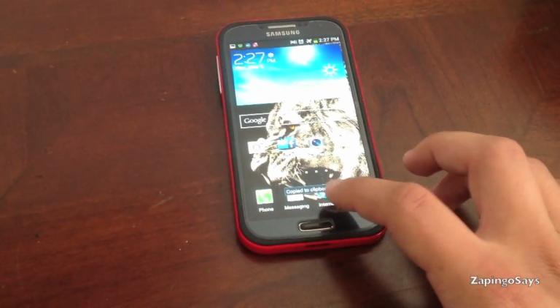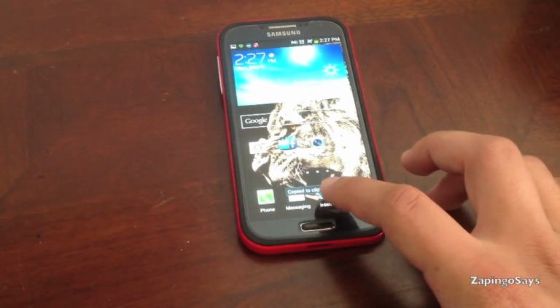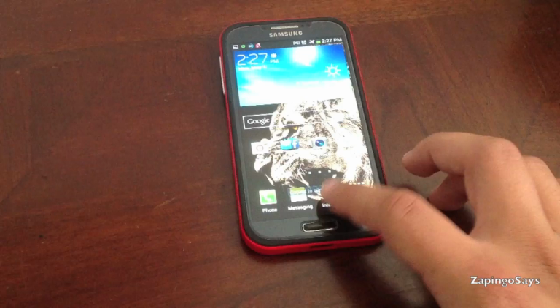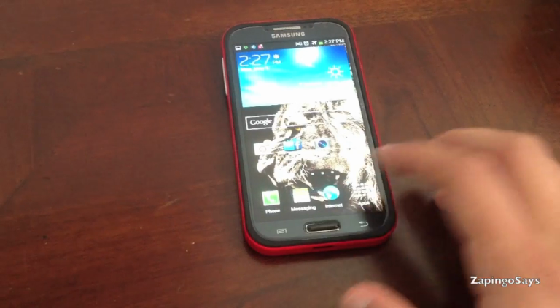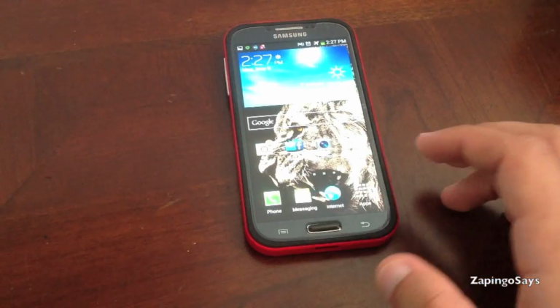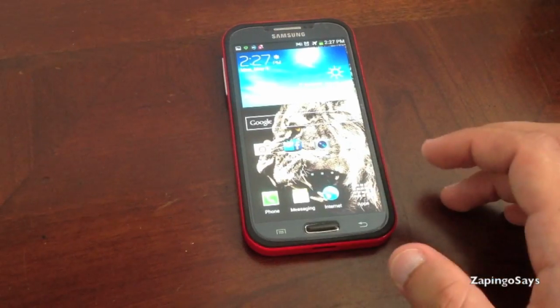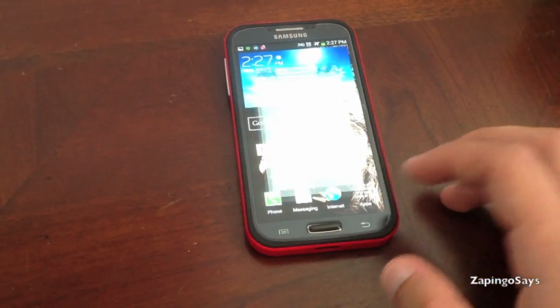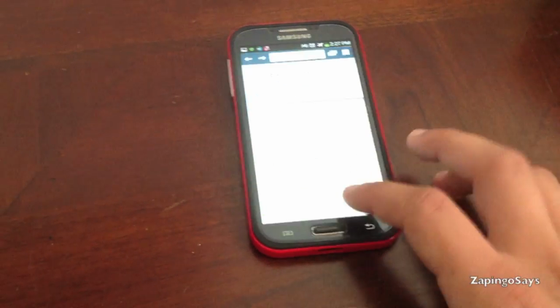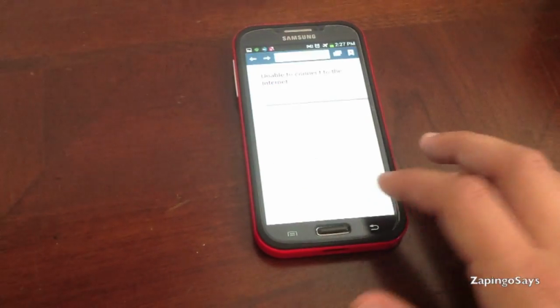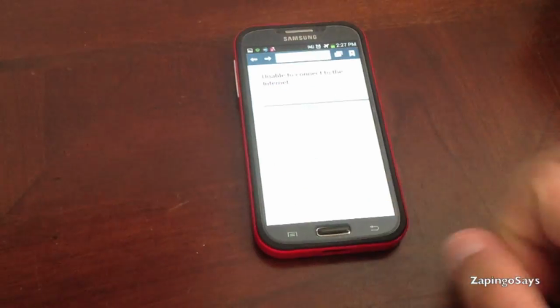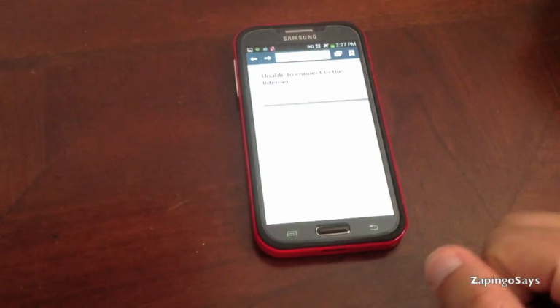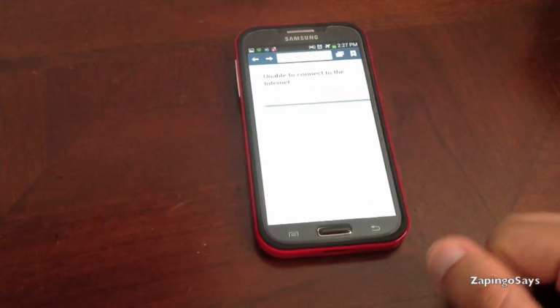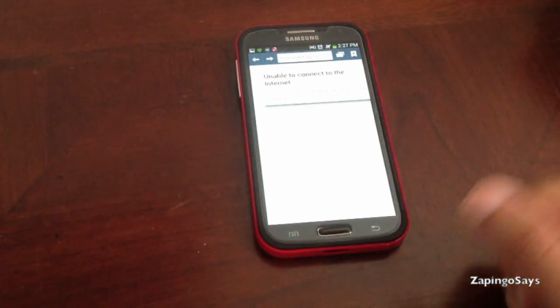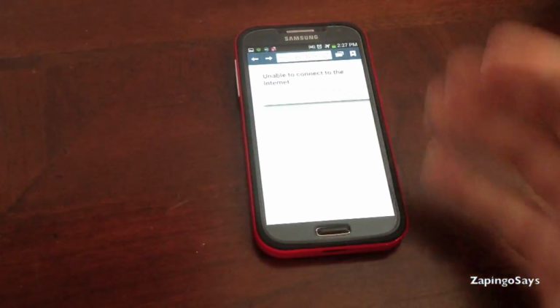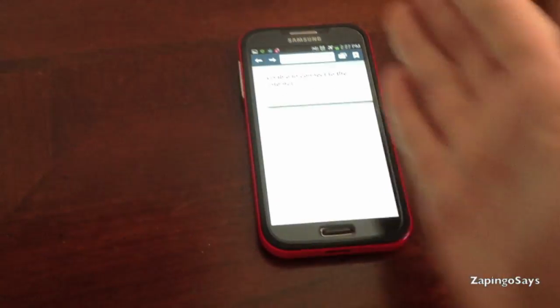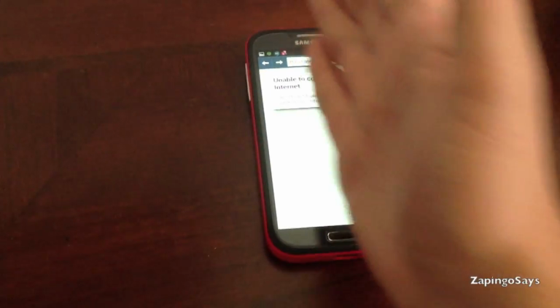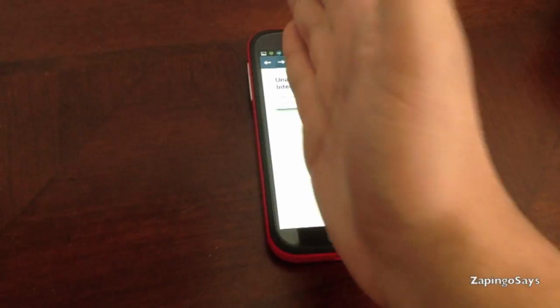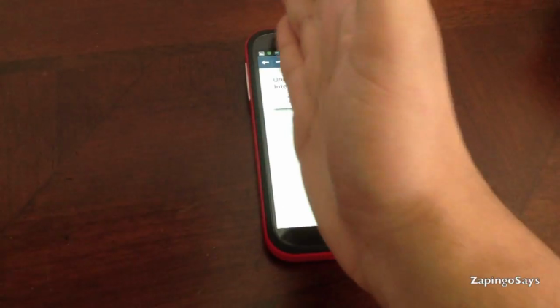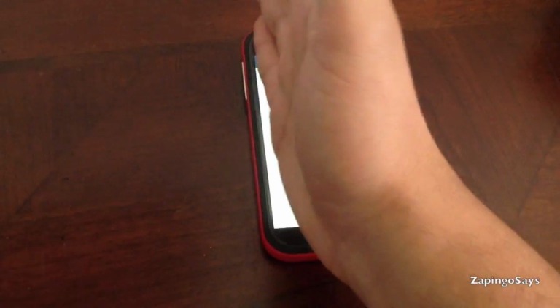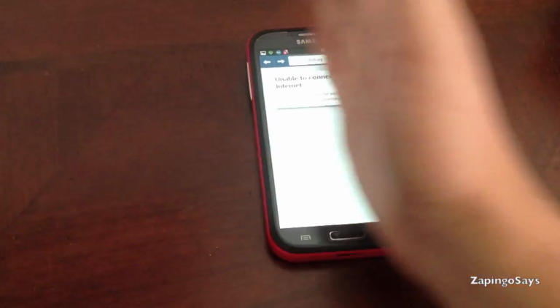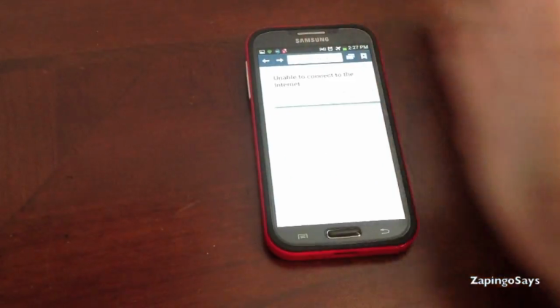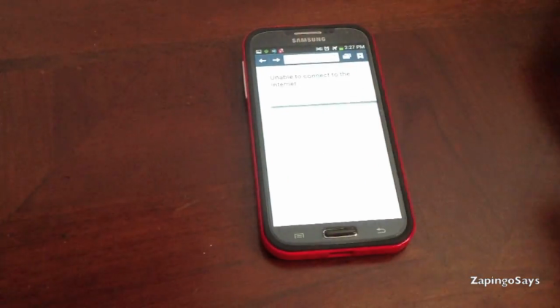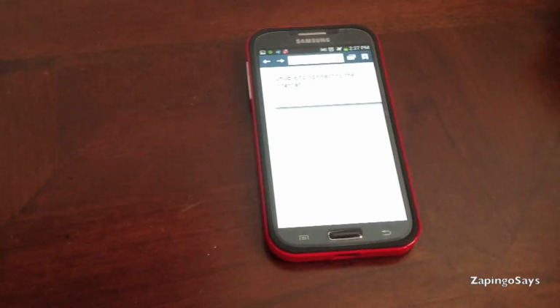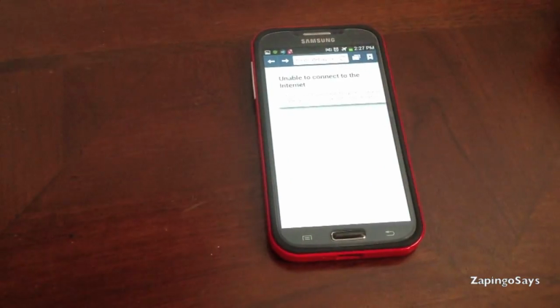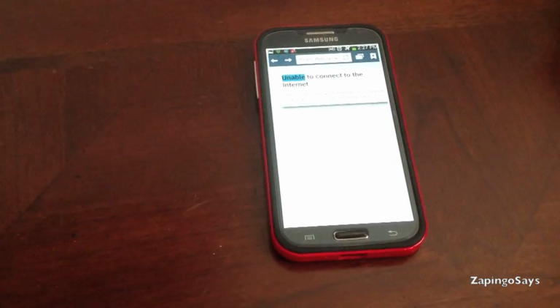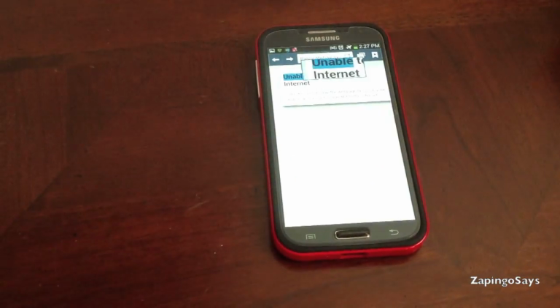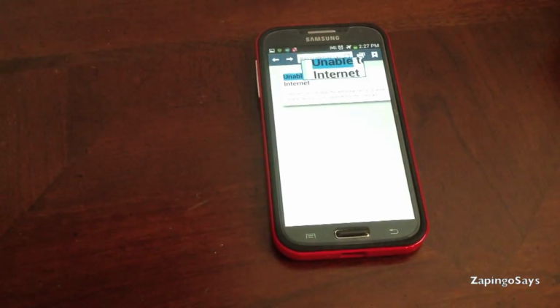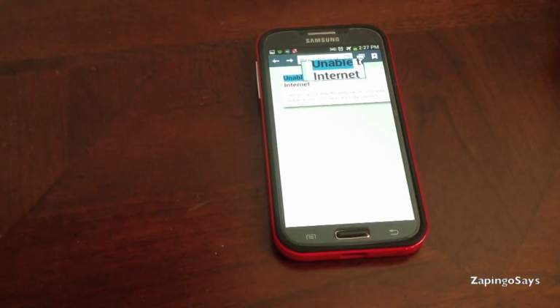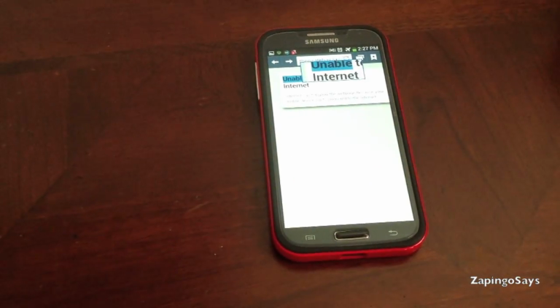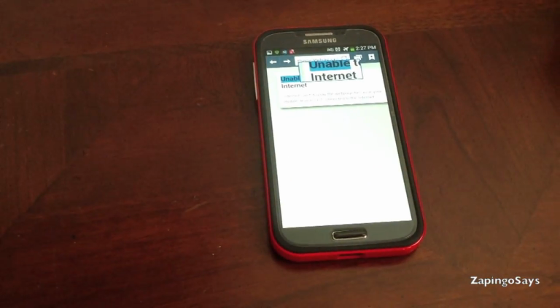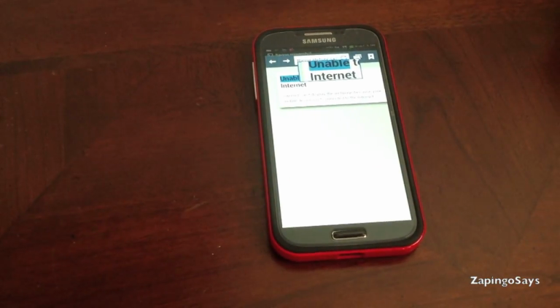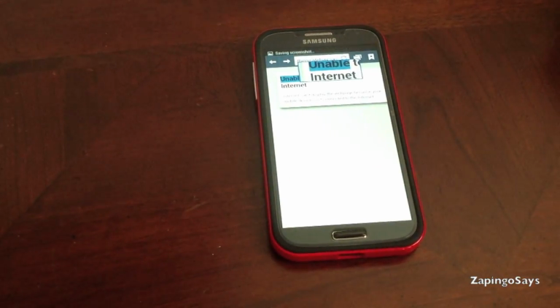You can even go to the internet and do the same thing. There you go.